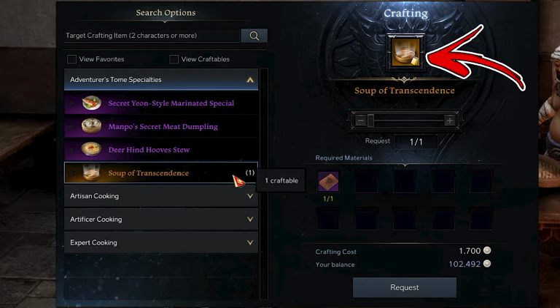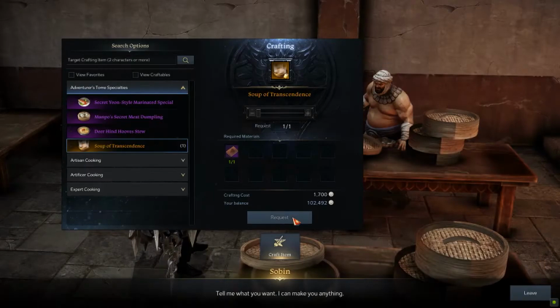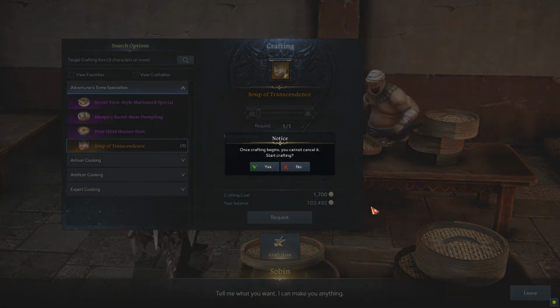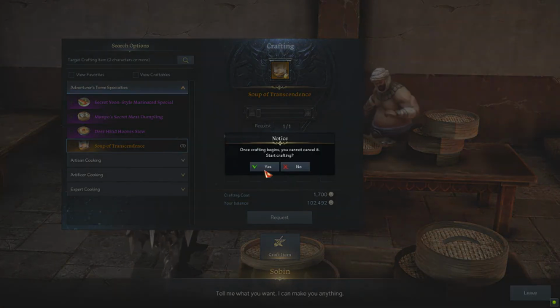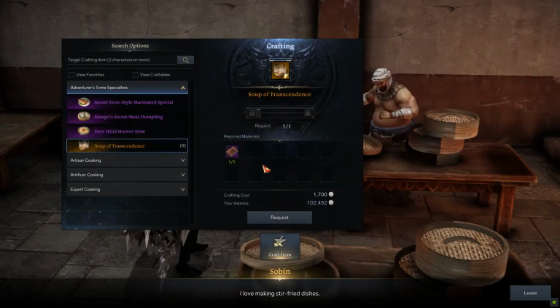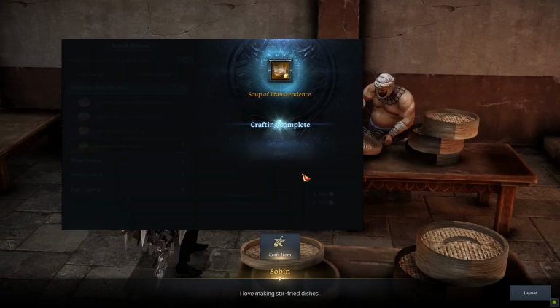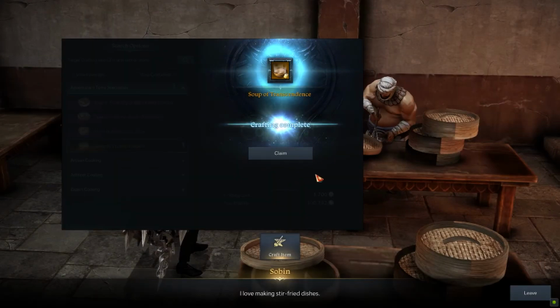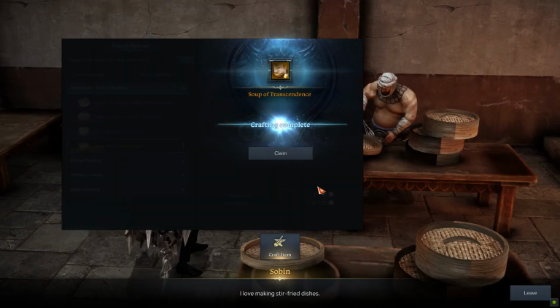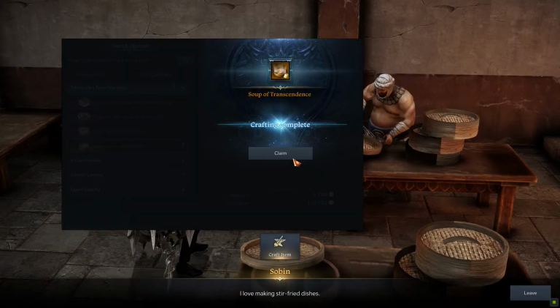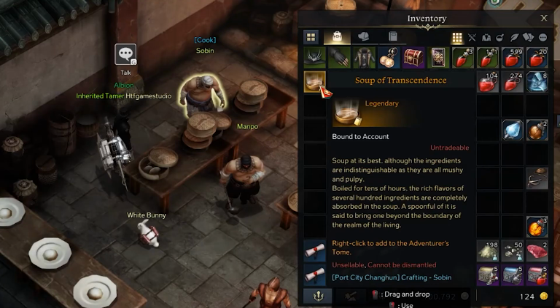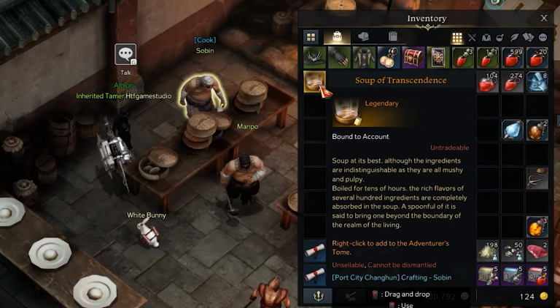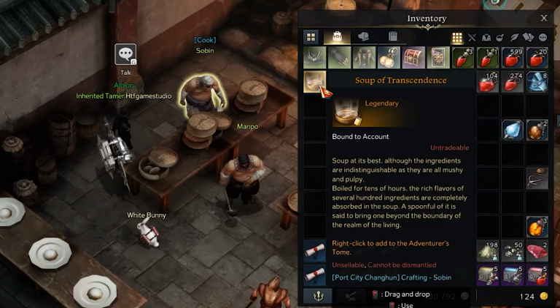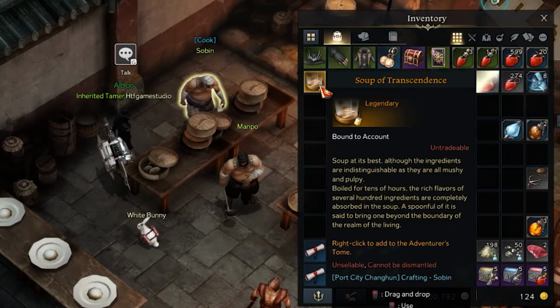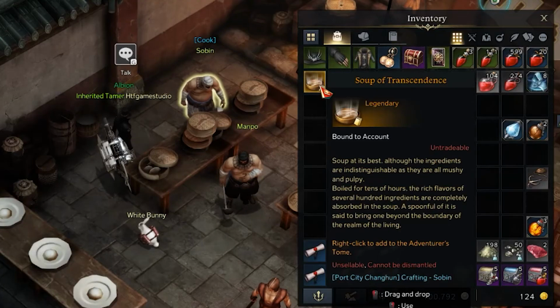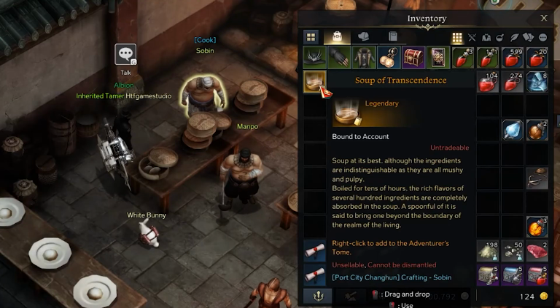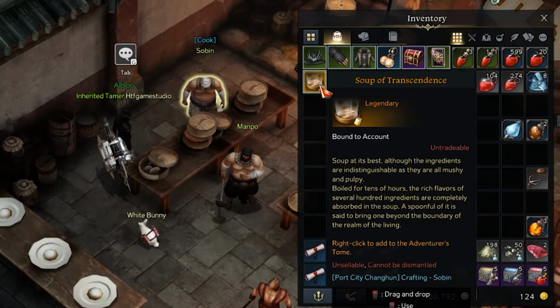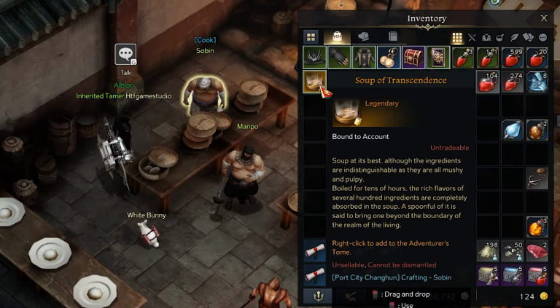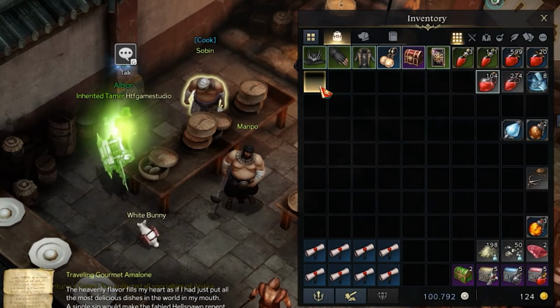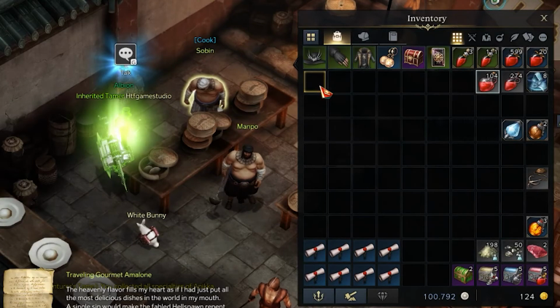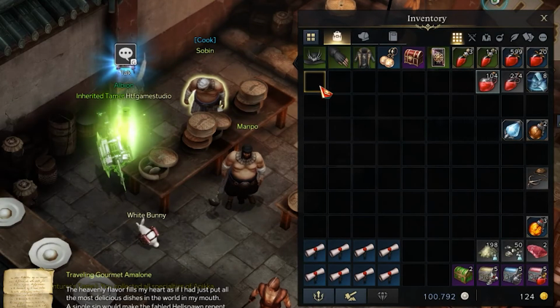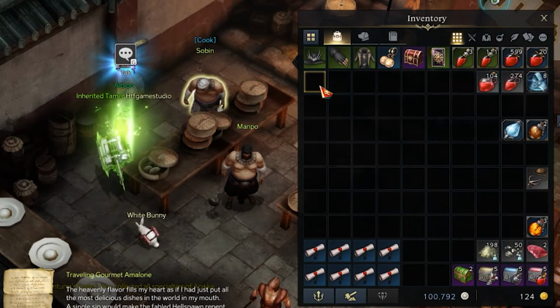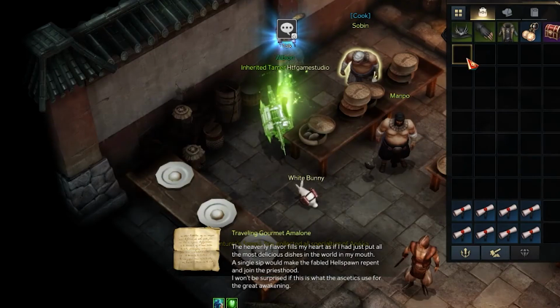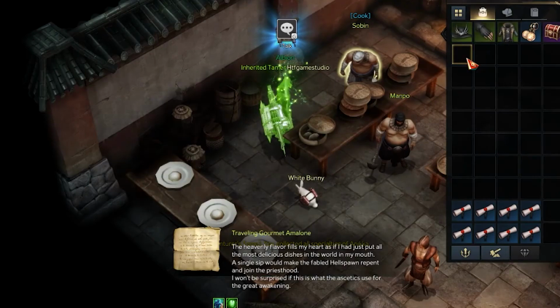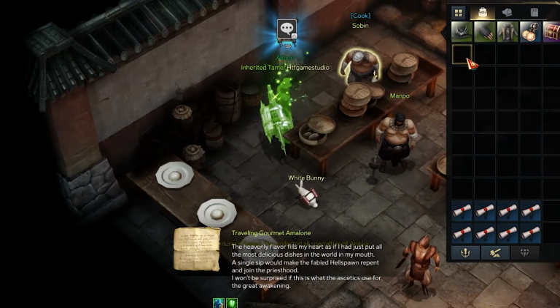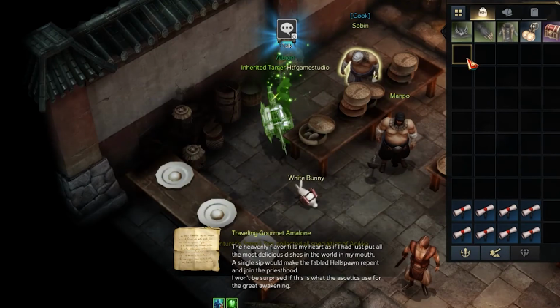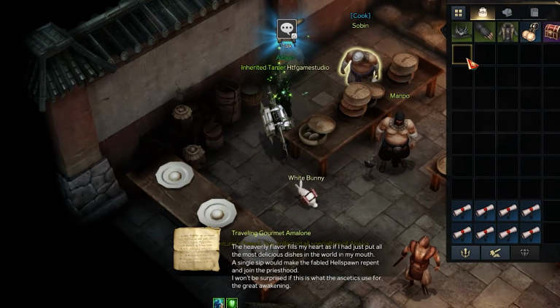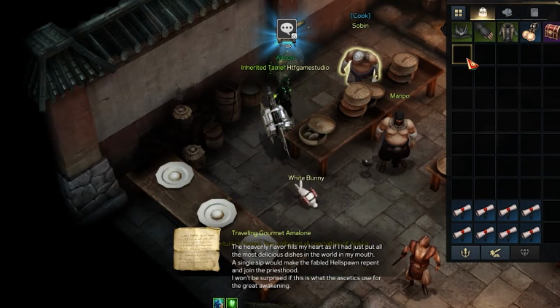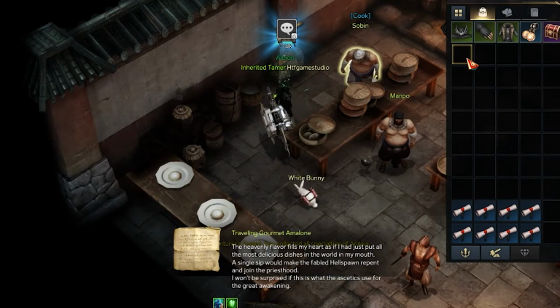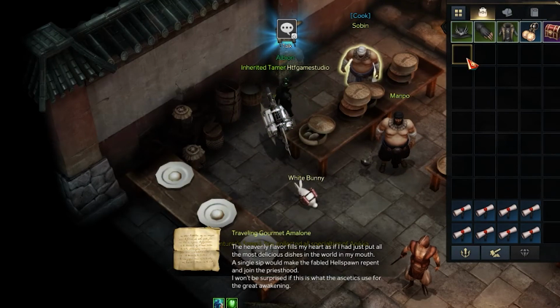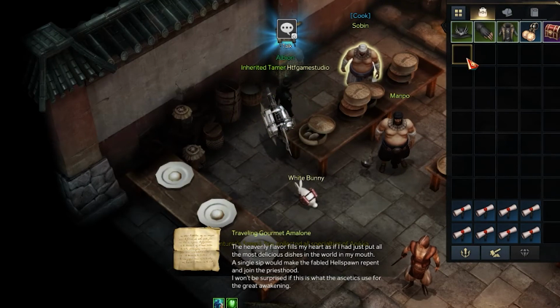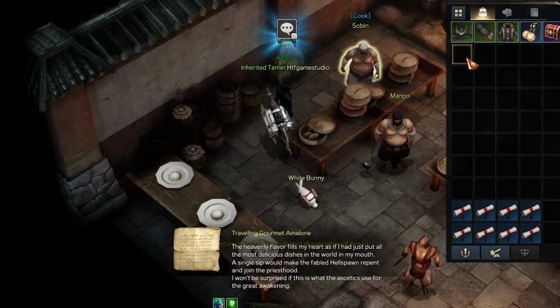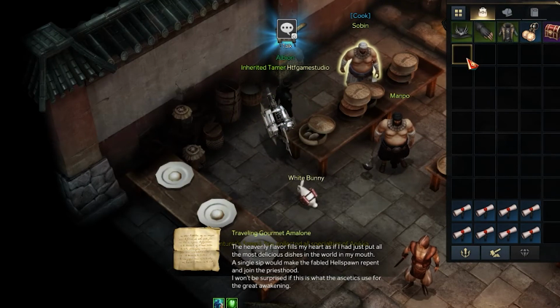Once done, it is left only to open your inventory and use it in order to unlock the cooking recipe.